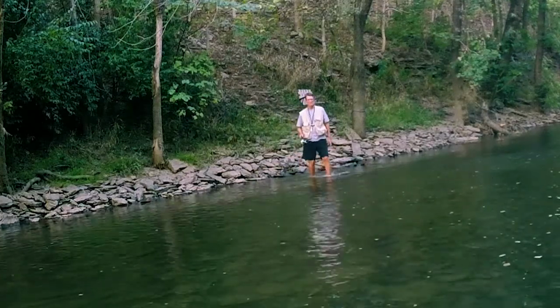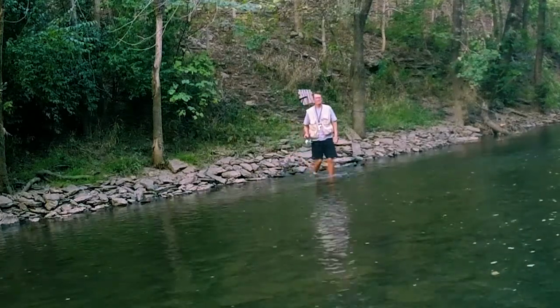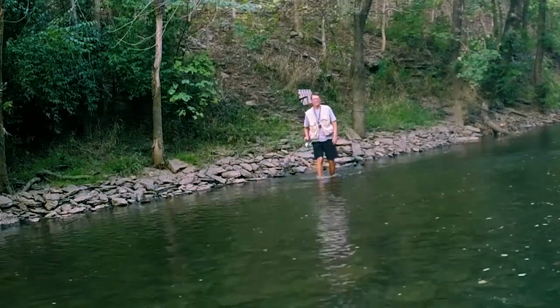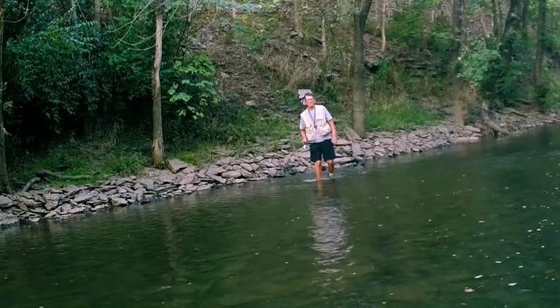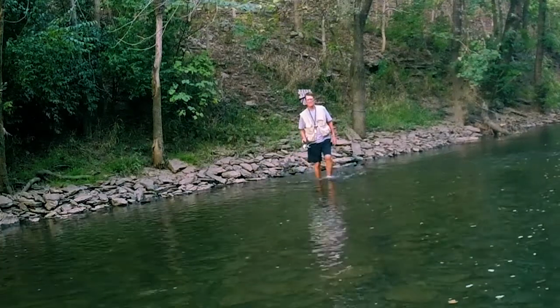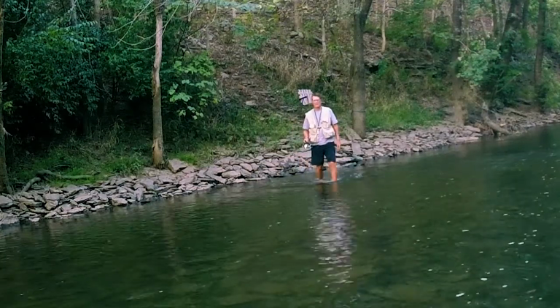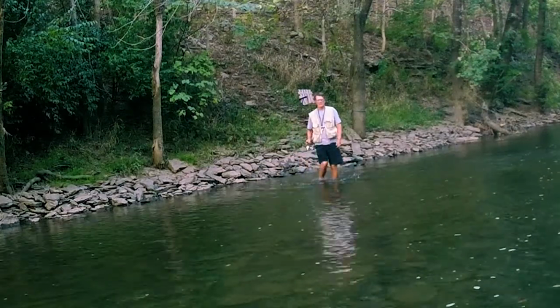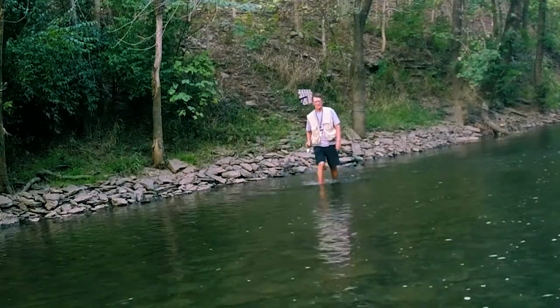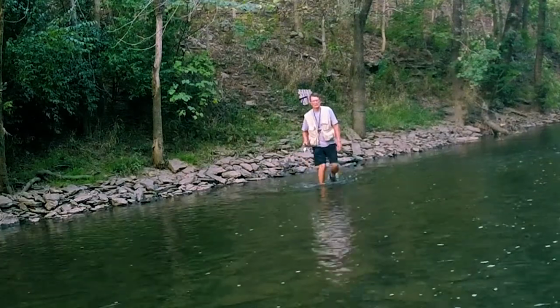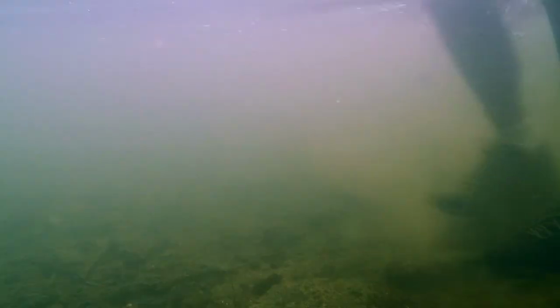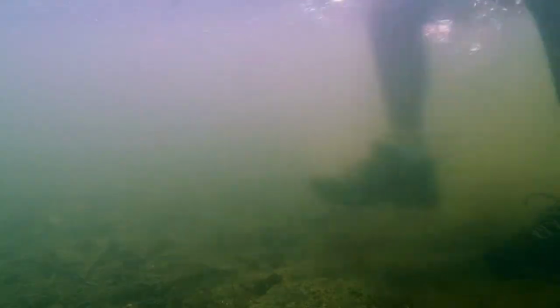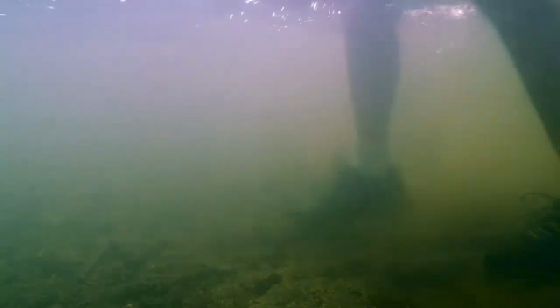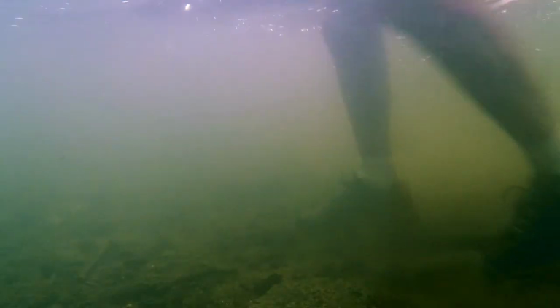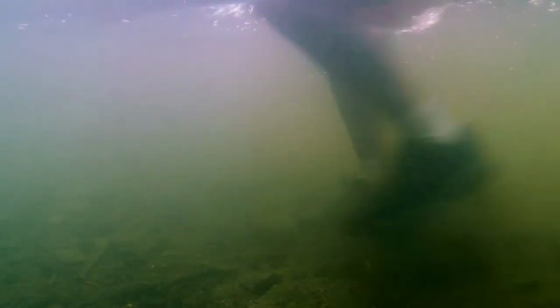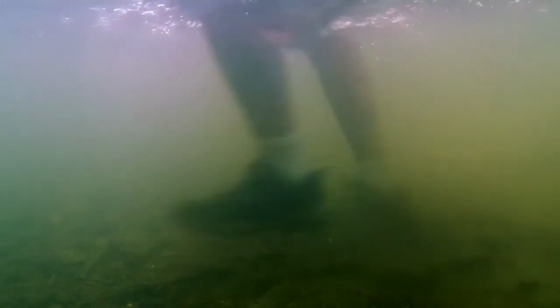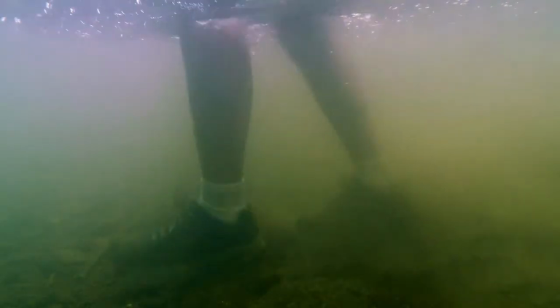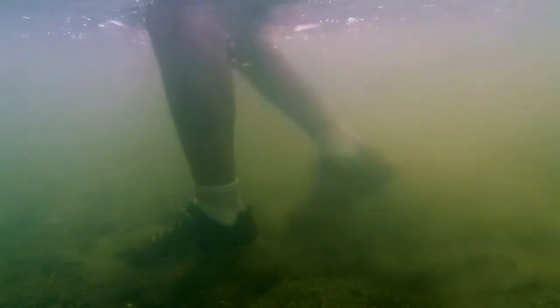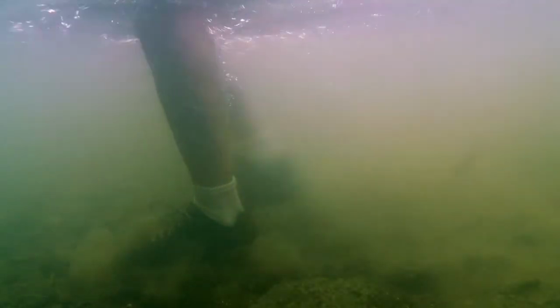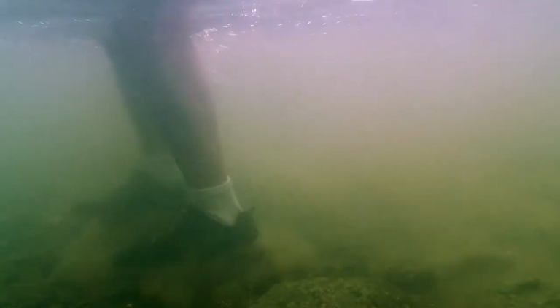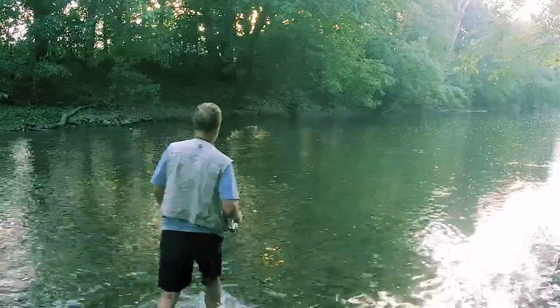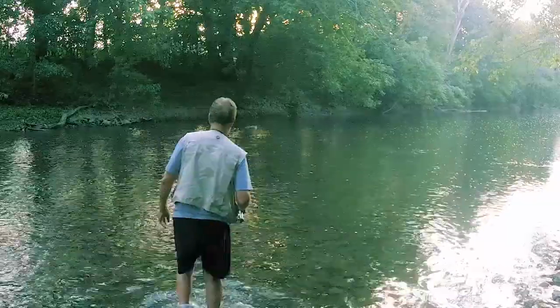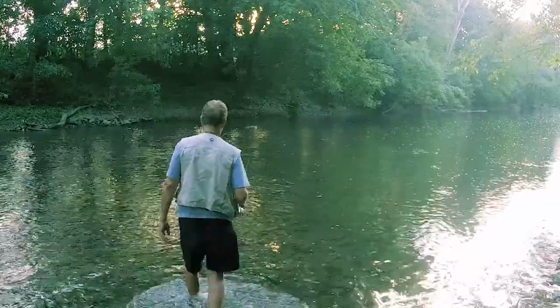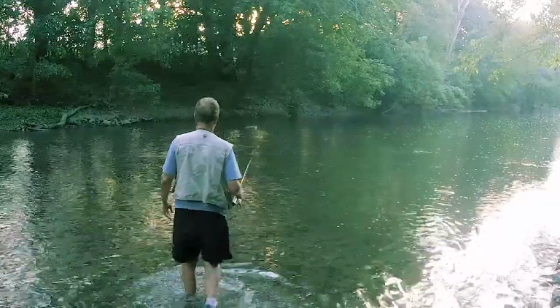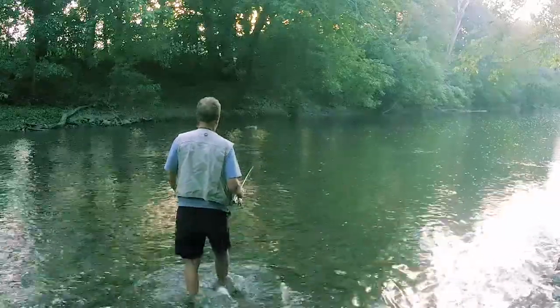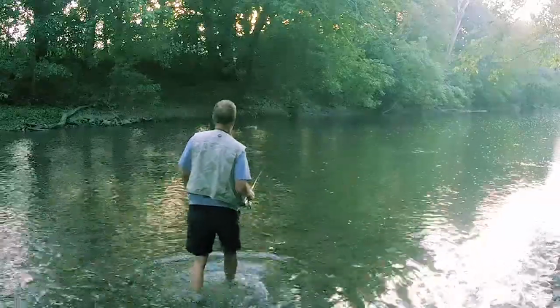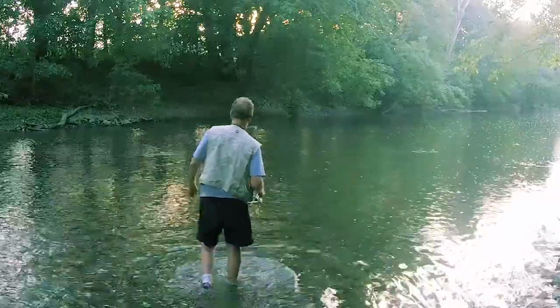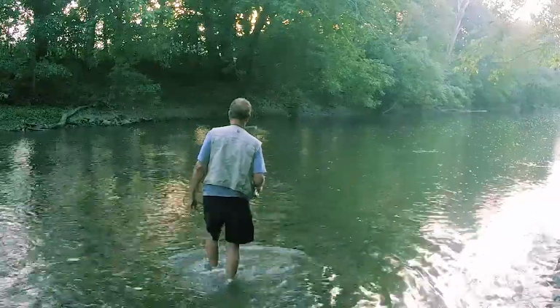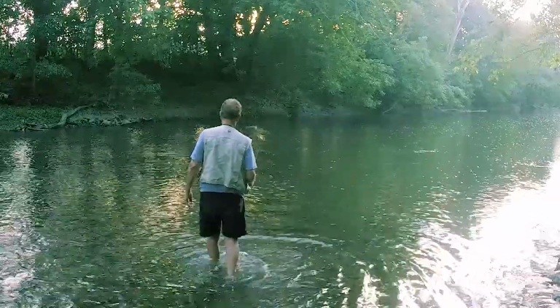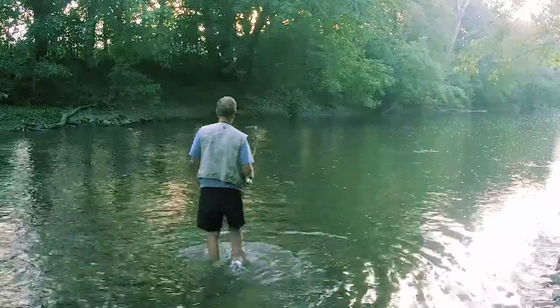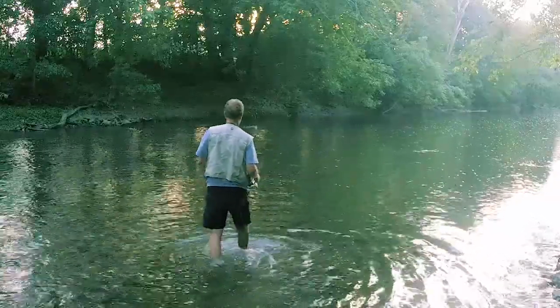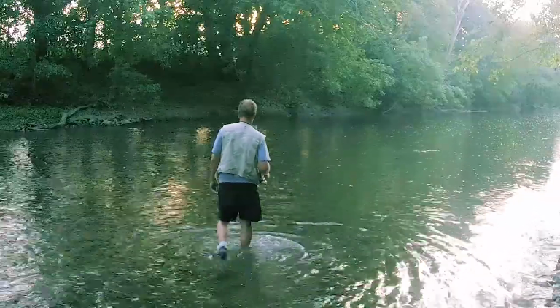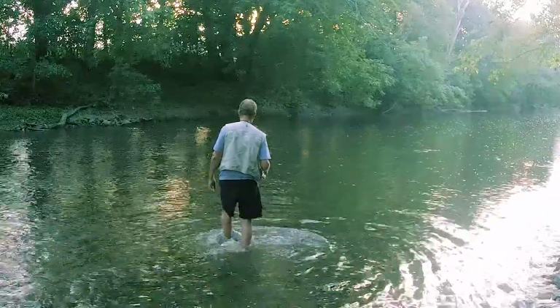Wading is easy because there are no dams or deep pools. Also, the creek has a good flow rate even in dry weather.